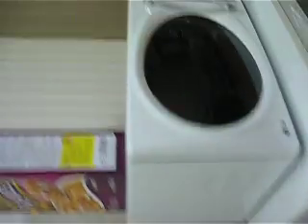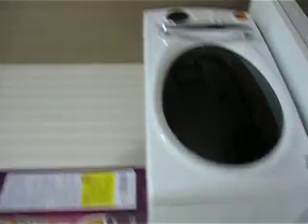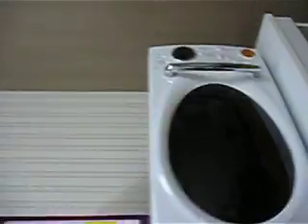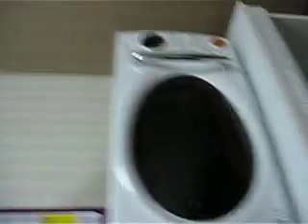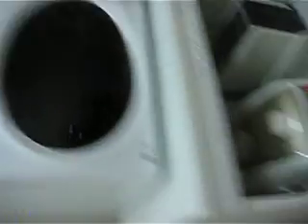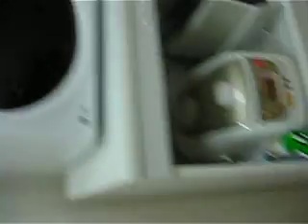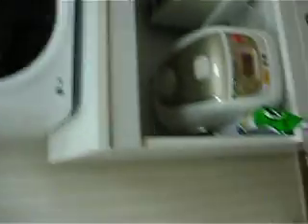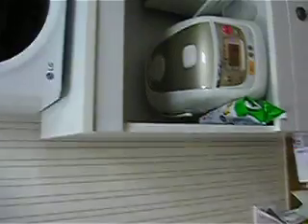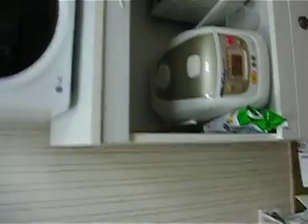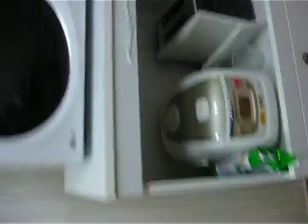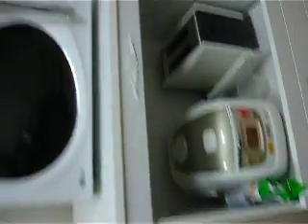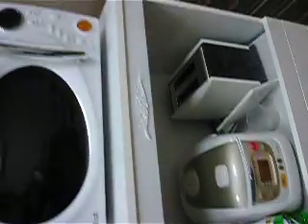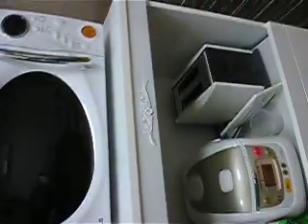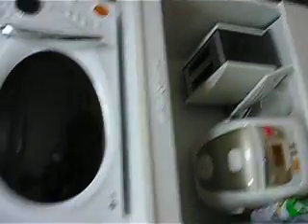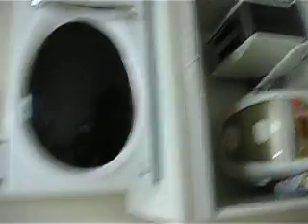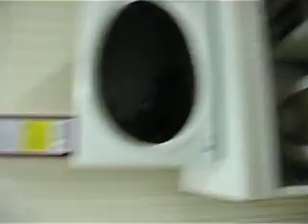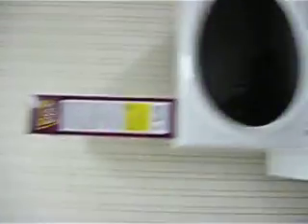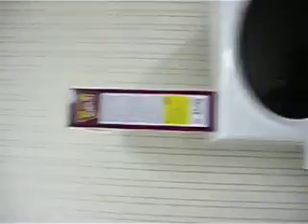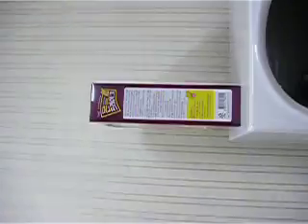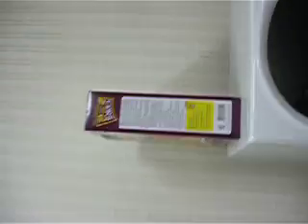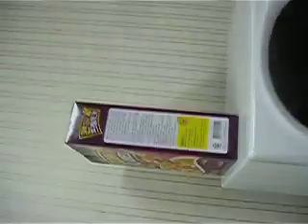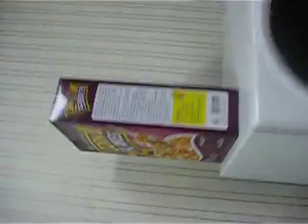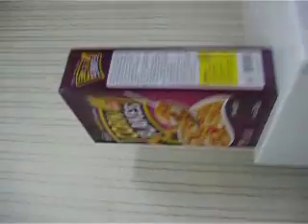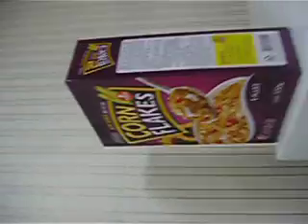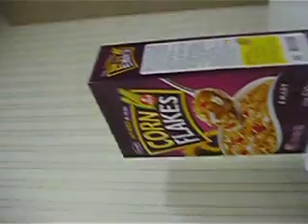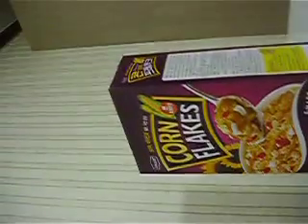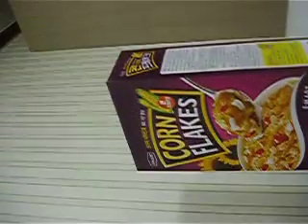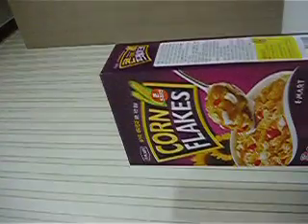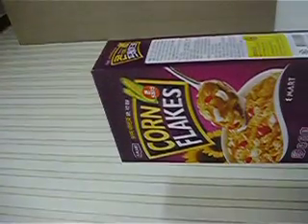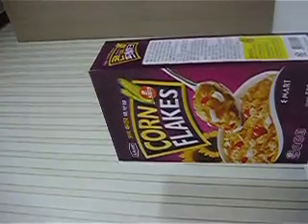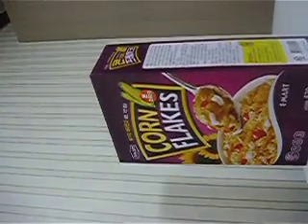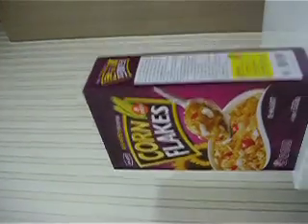Microwave. Rice cooker. Toaster. Cornflakes.